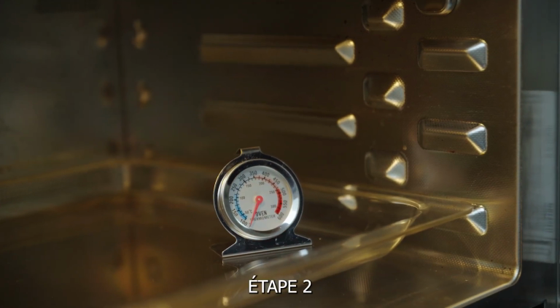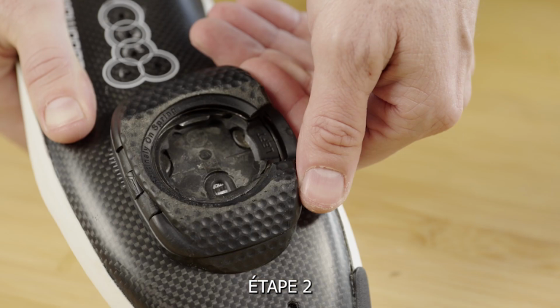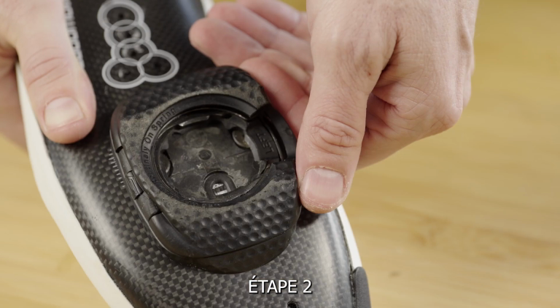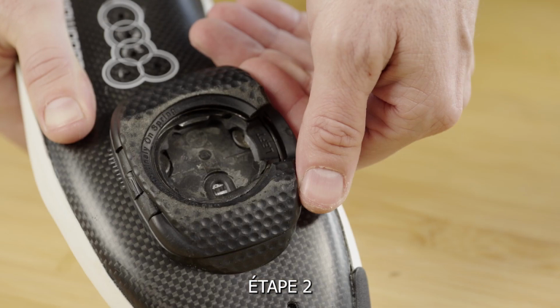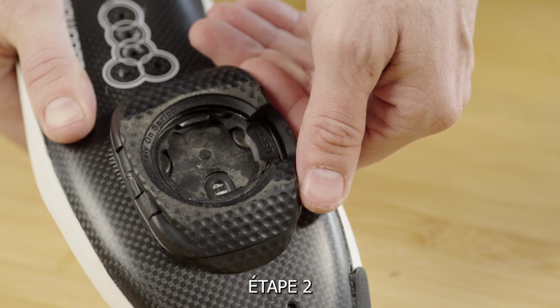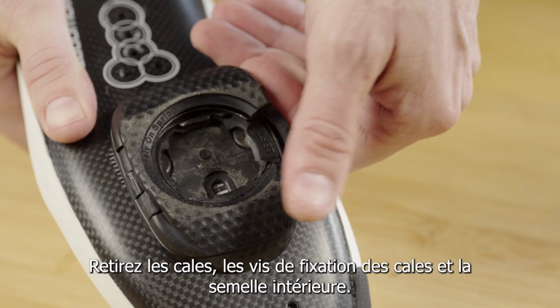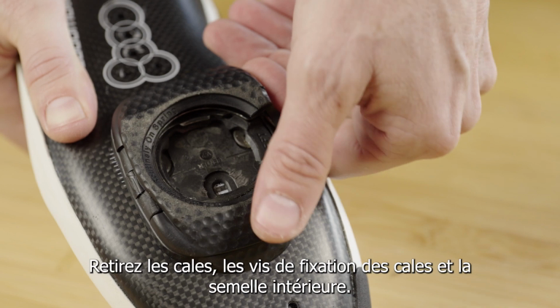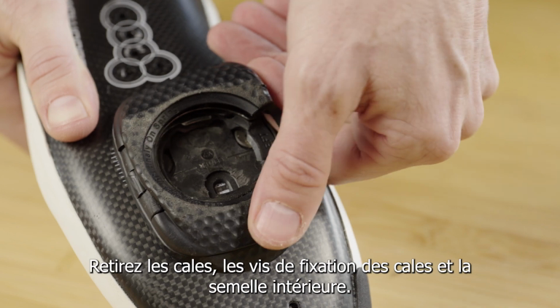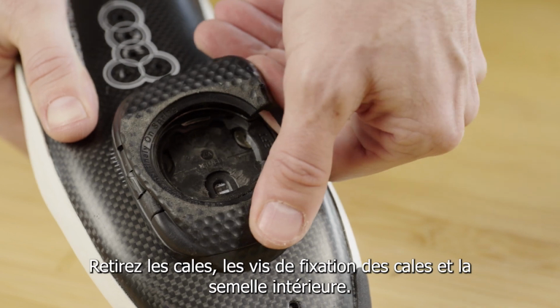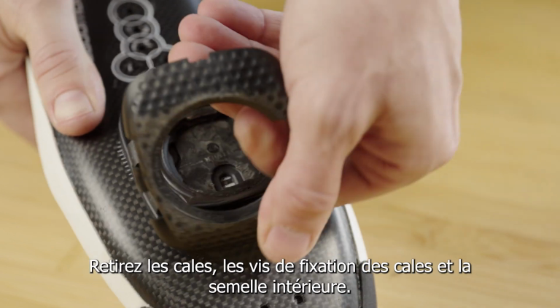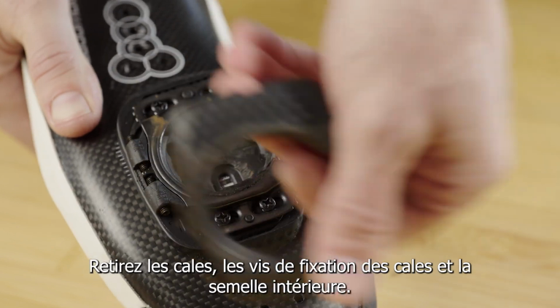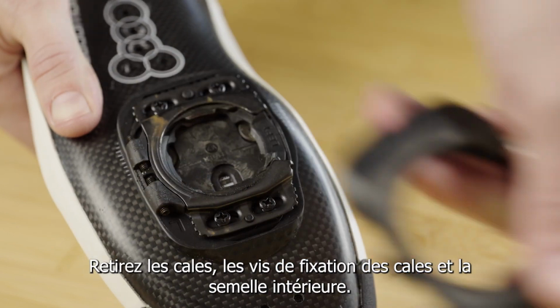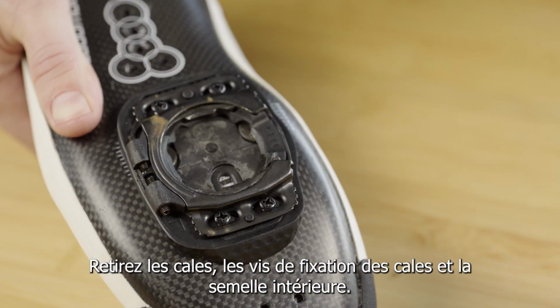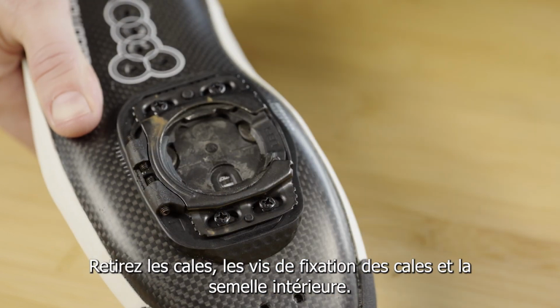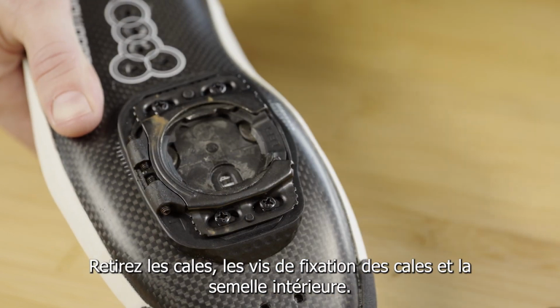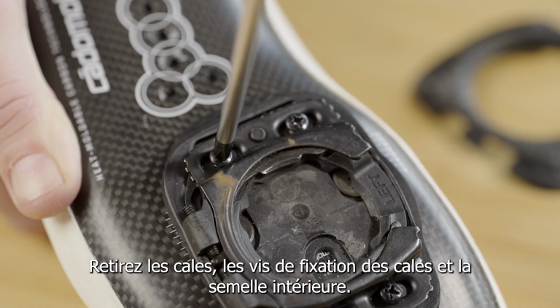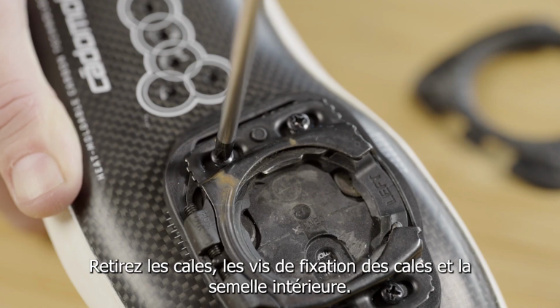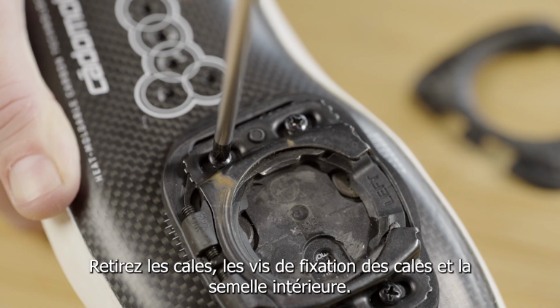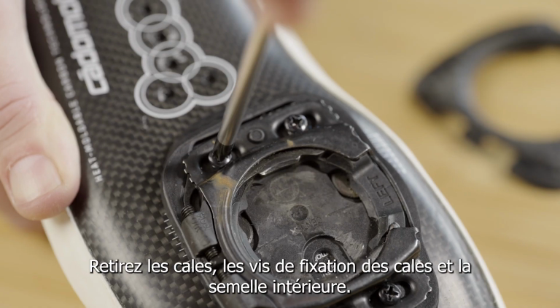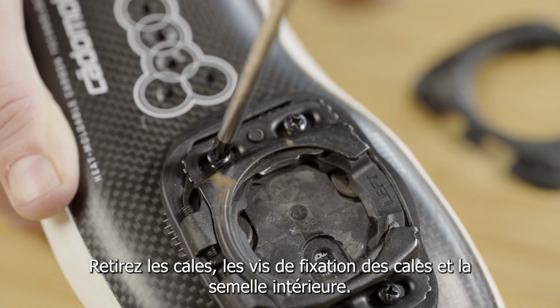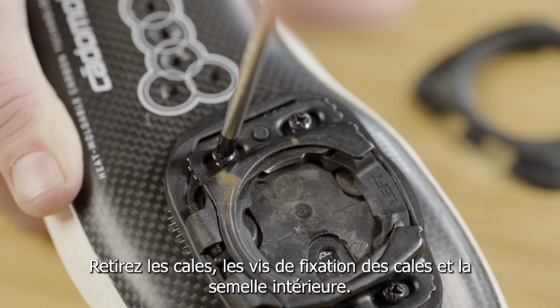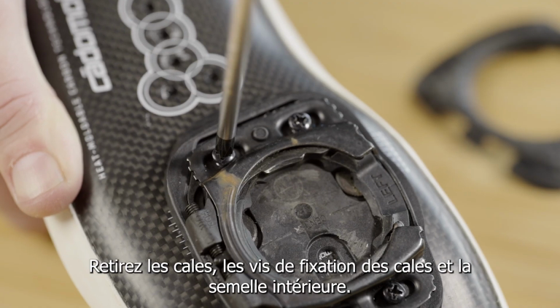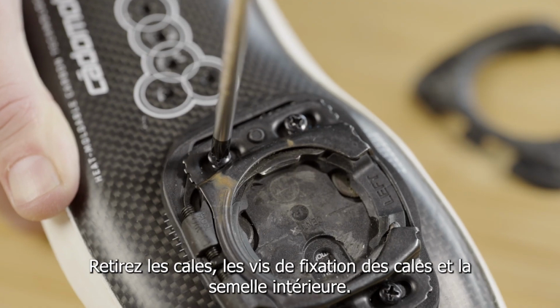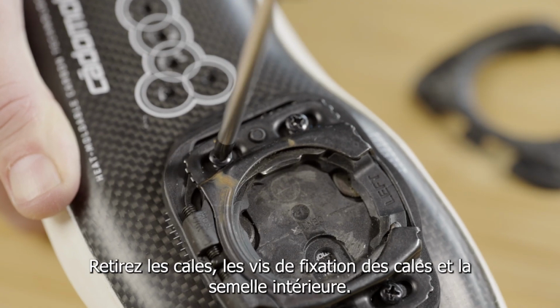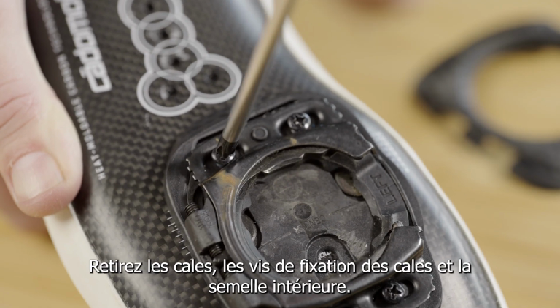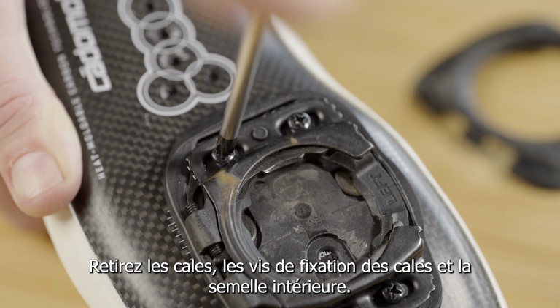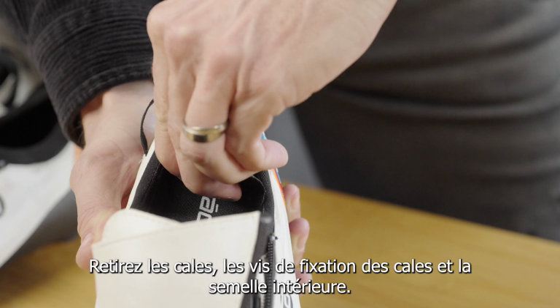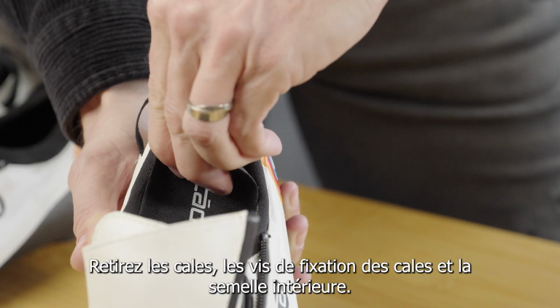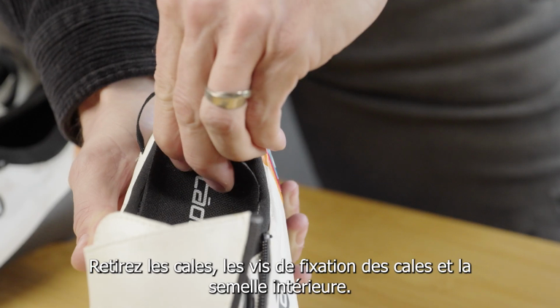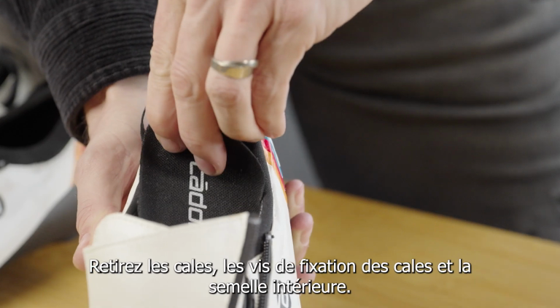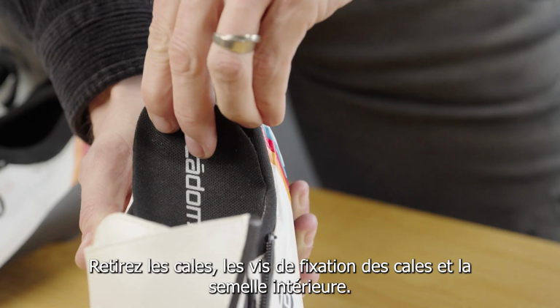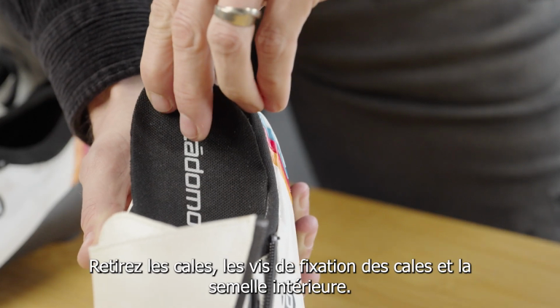Step two: remove the cleats, cleat mounting screws, and the inner sole of the shoe.